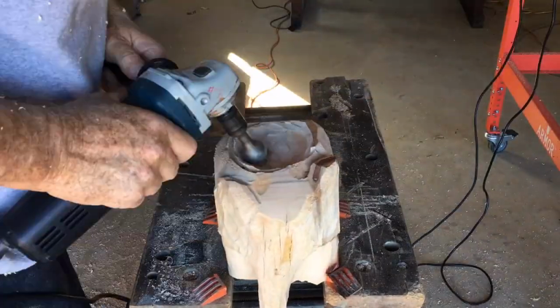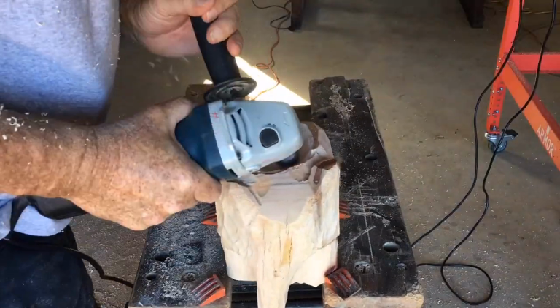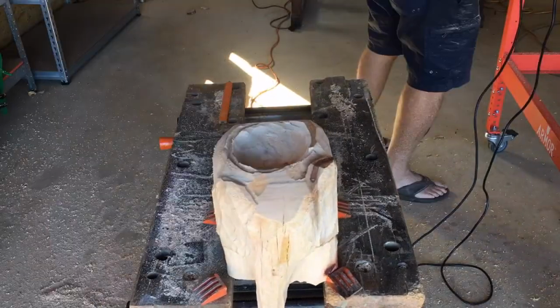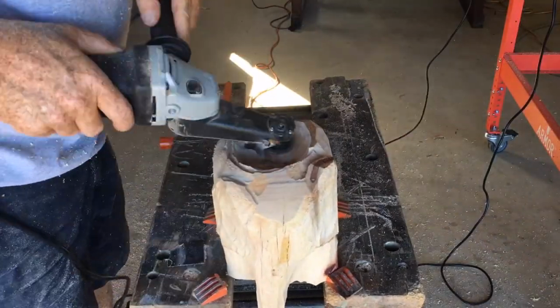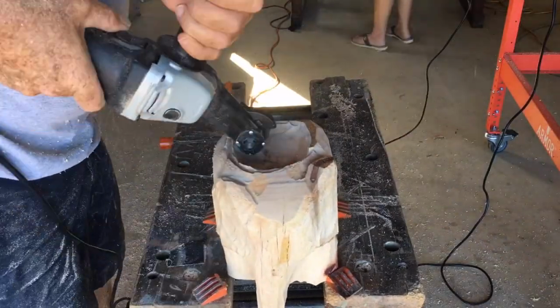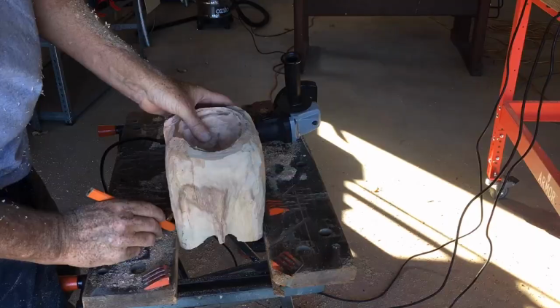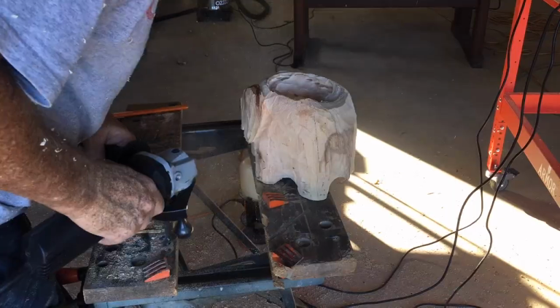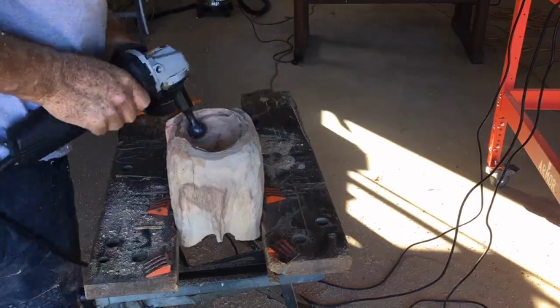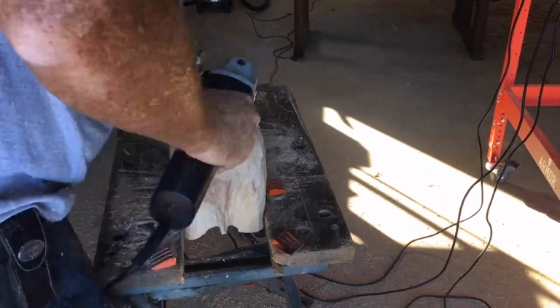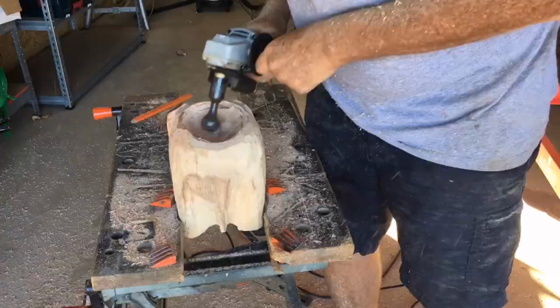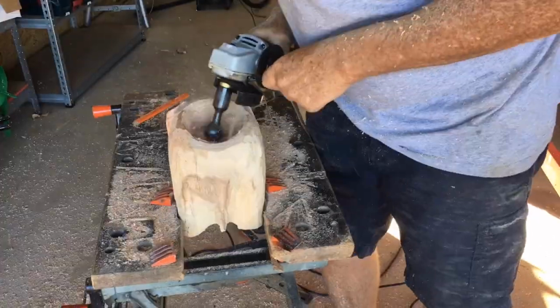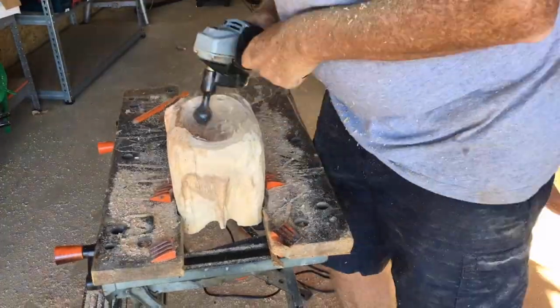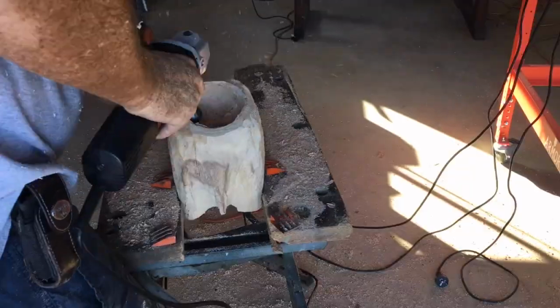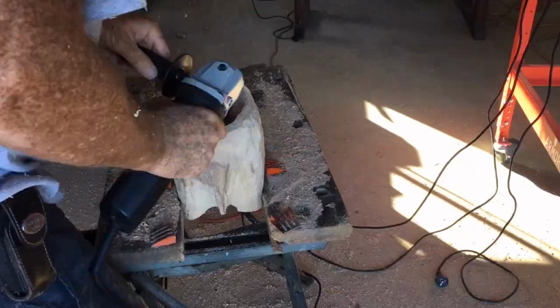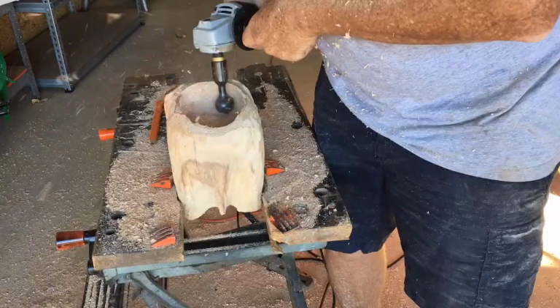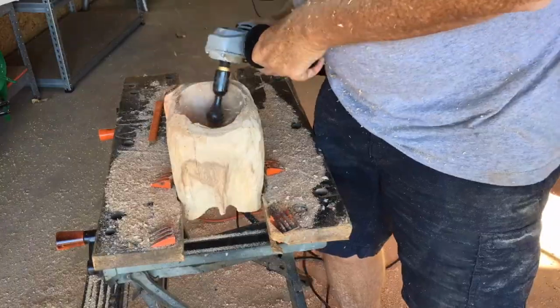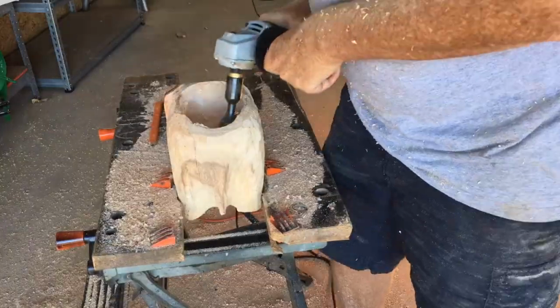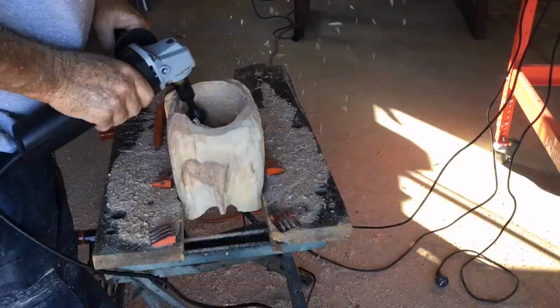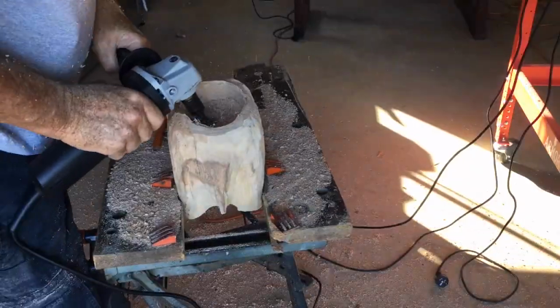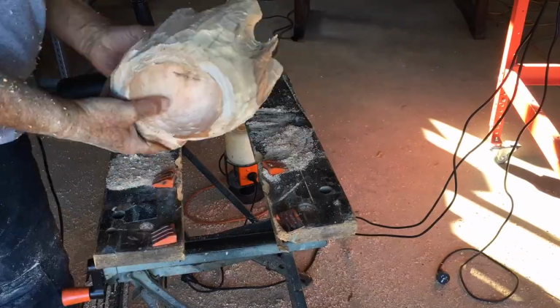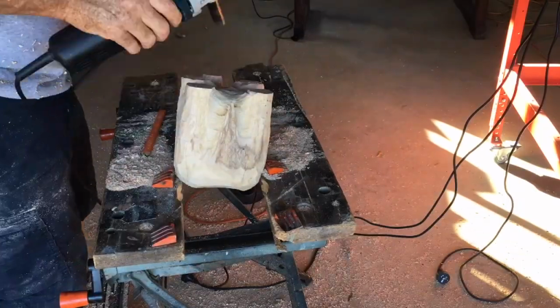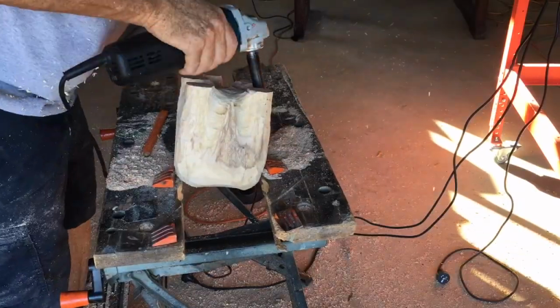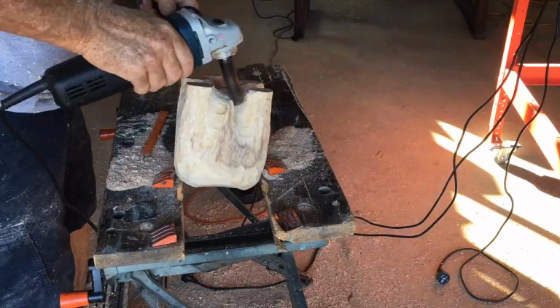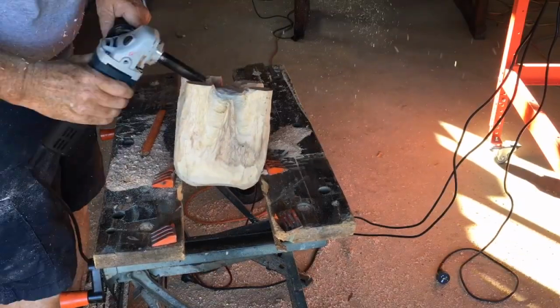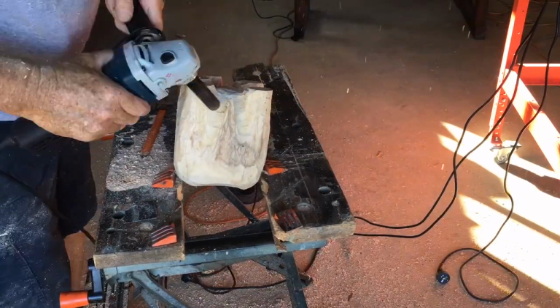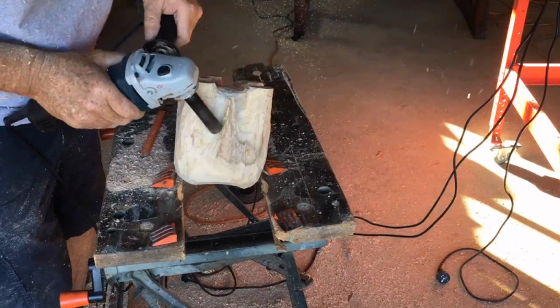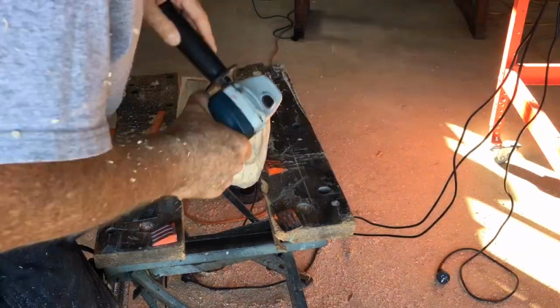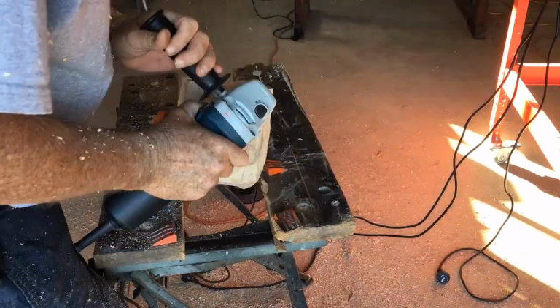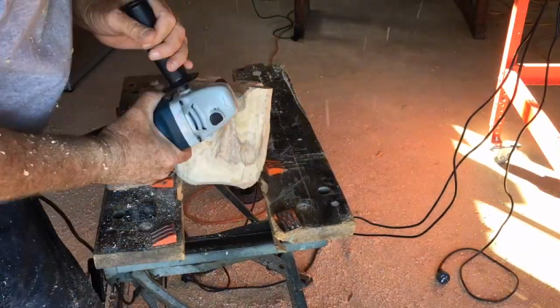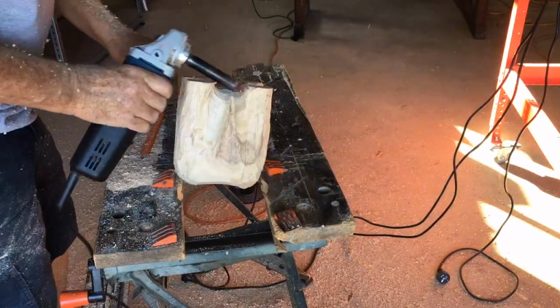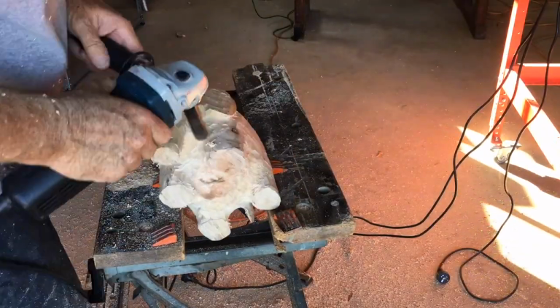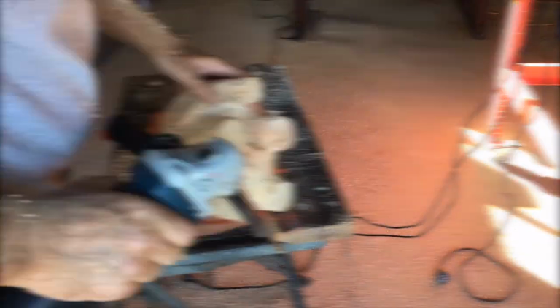To carve the hole I tried using both the ball gouge and the turbo shaft, both of which can be used for this purpose.